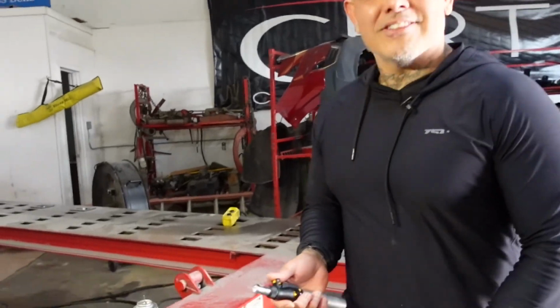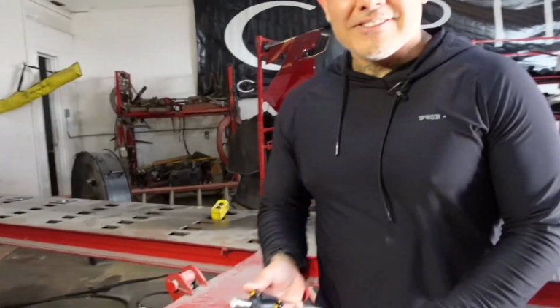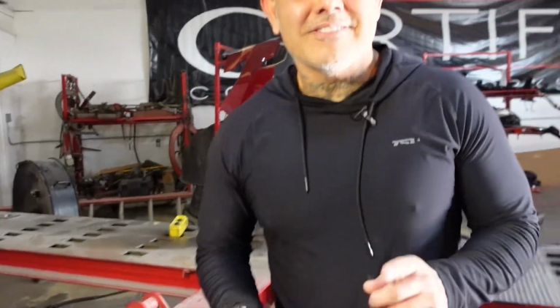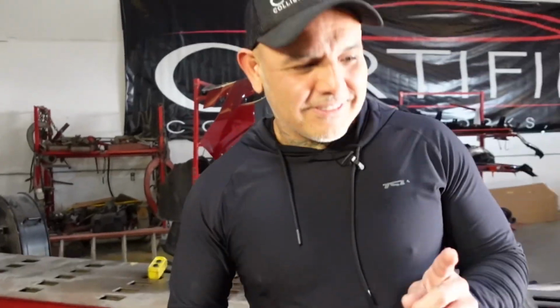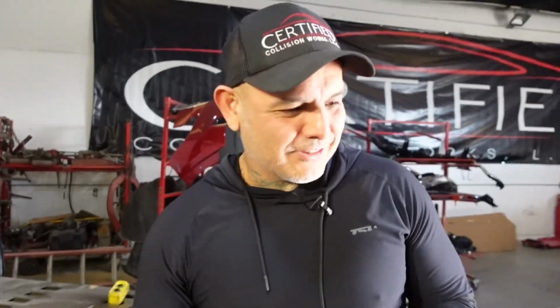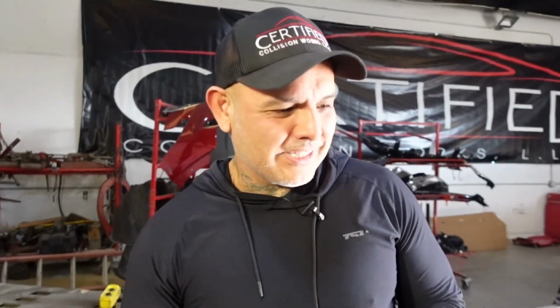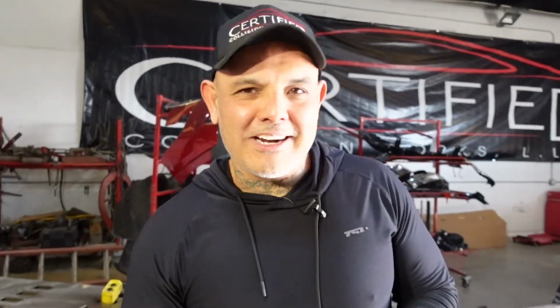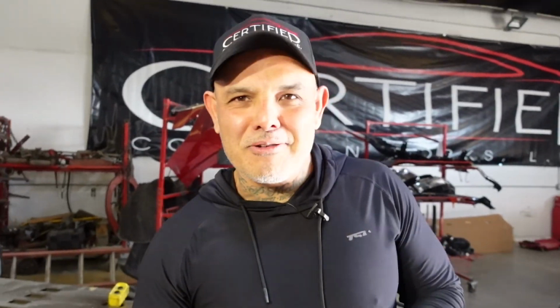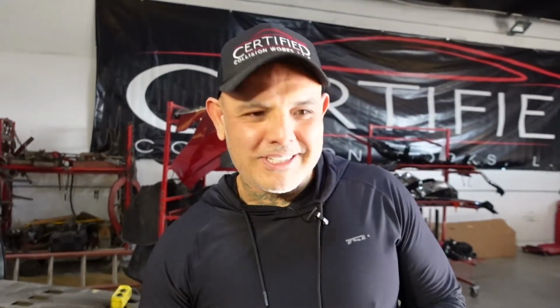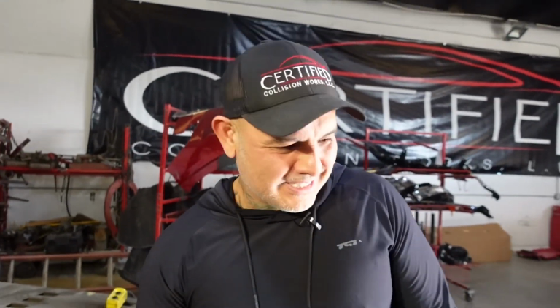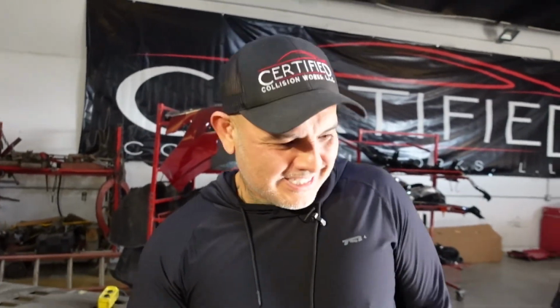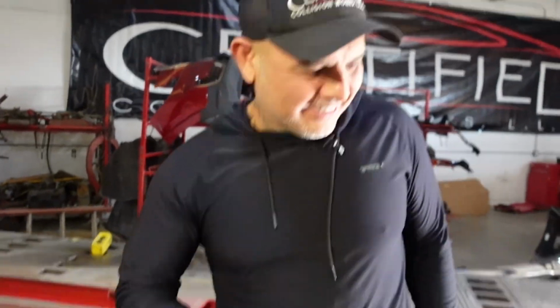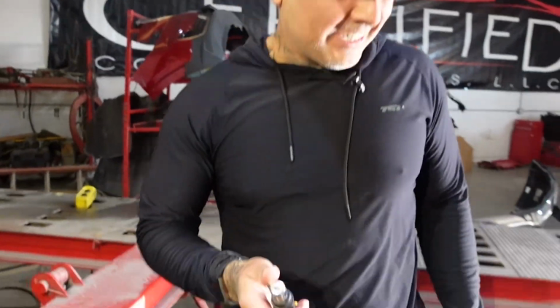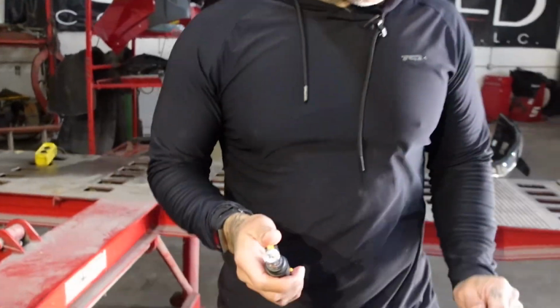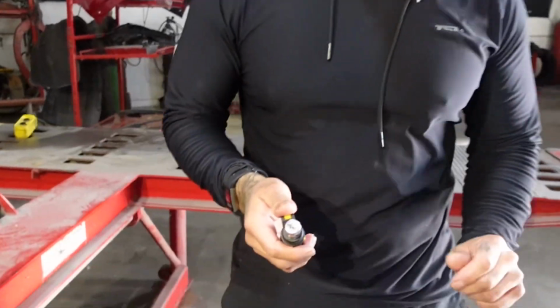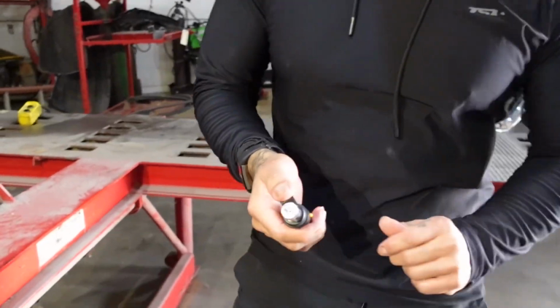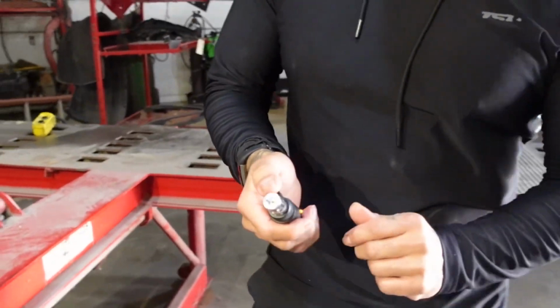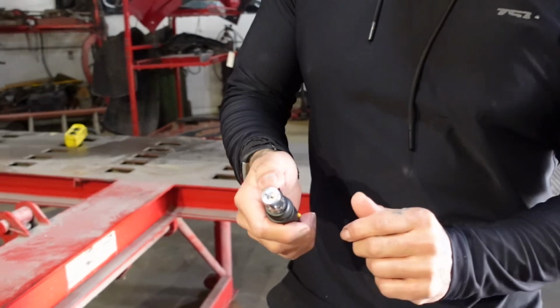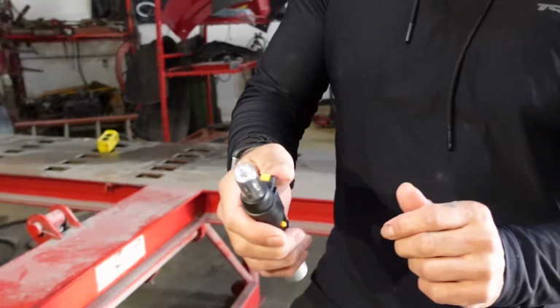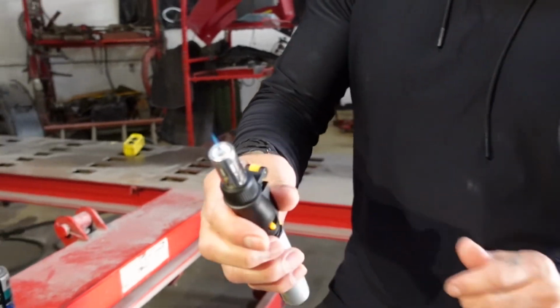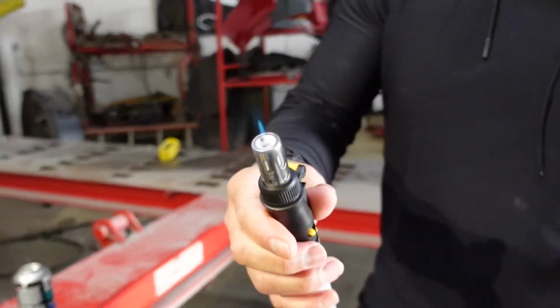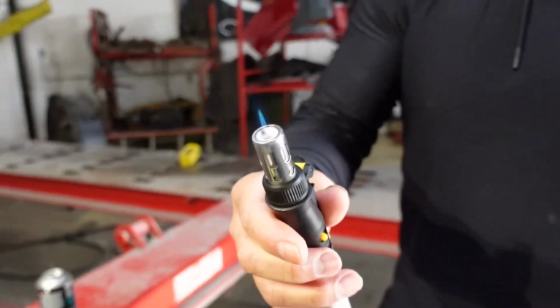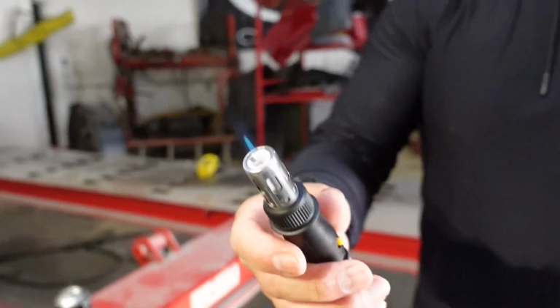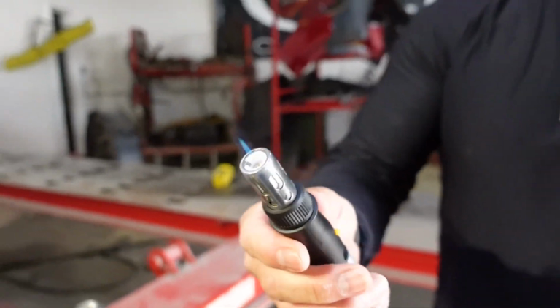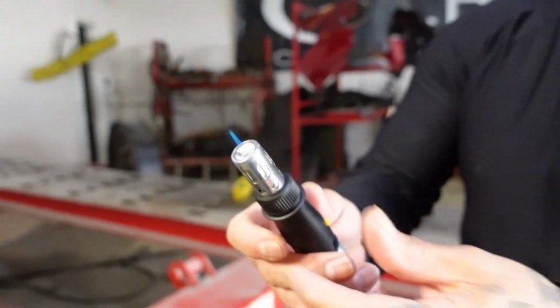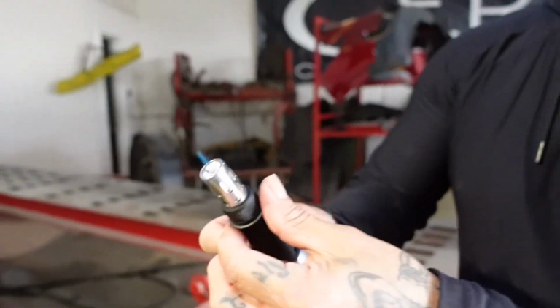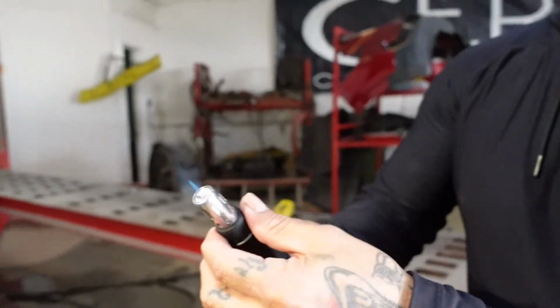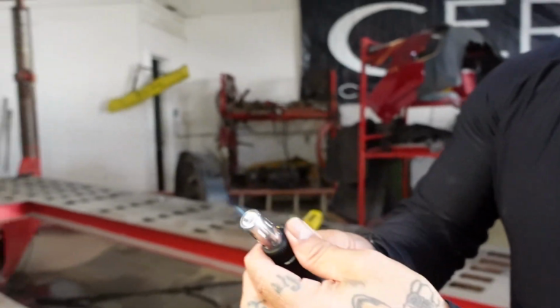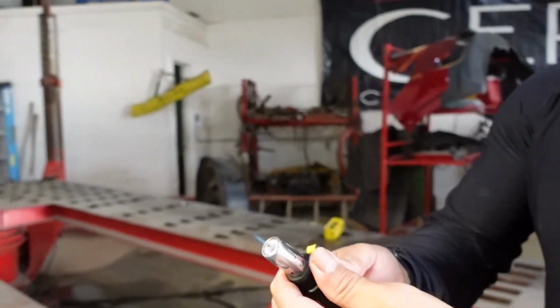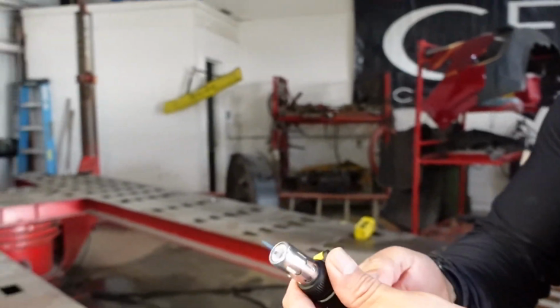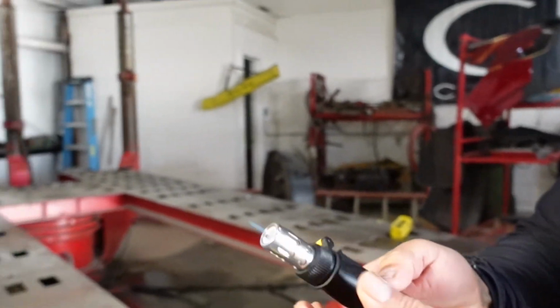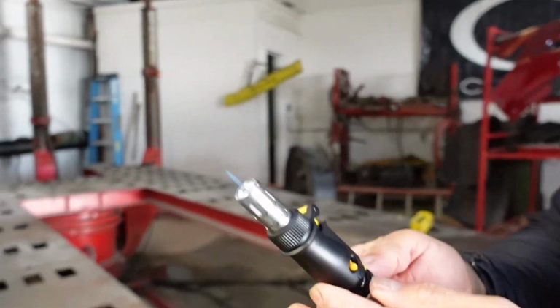So don't try that at home, kids. The torch is still on — nice flame, look at that.